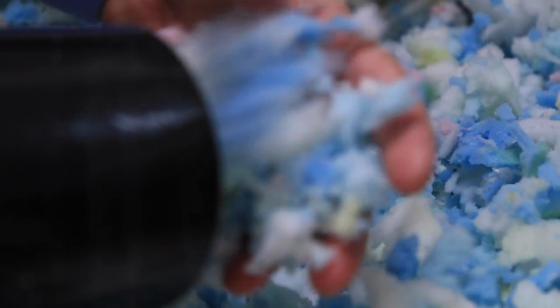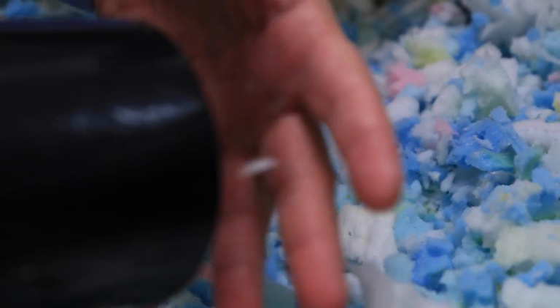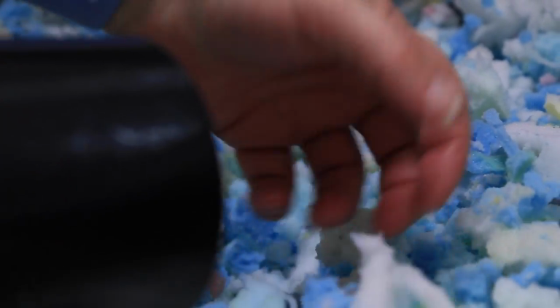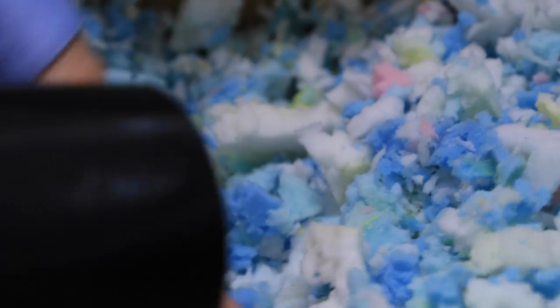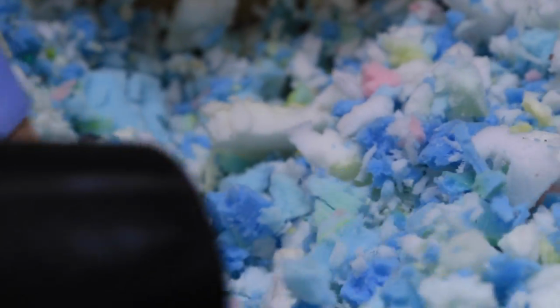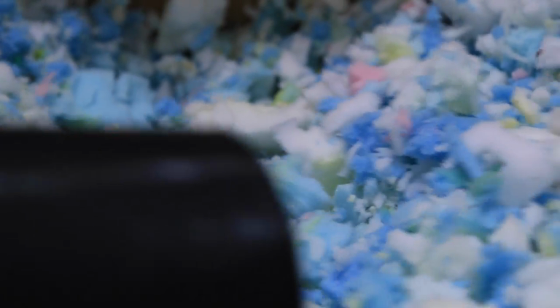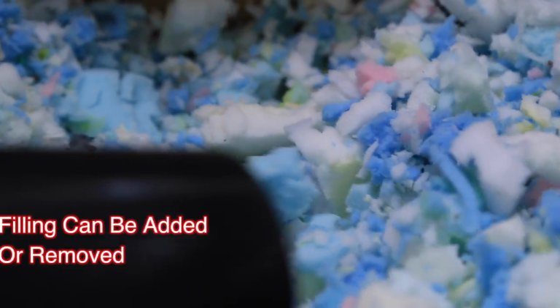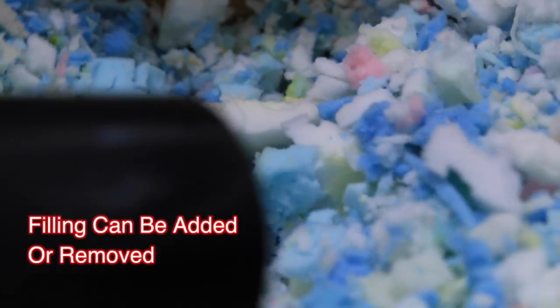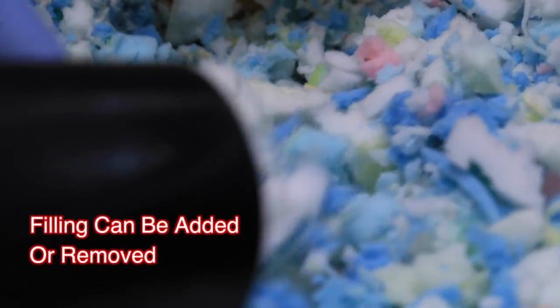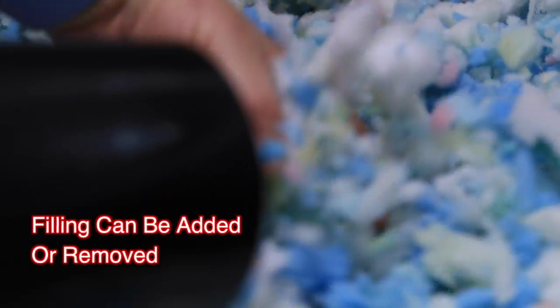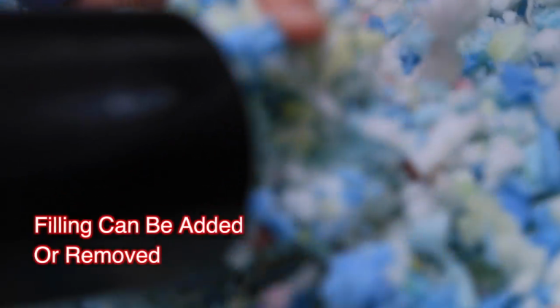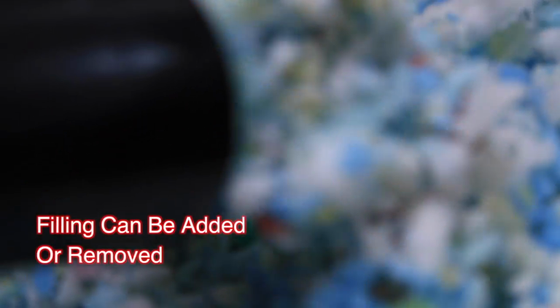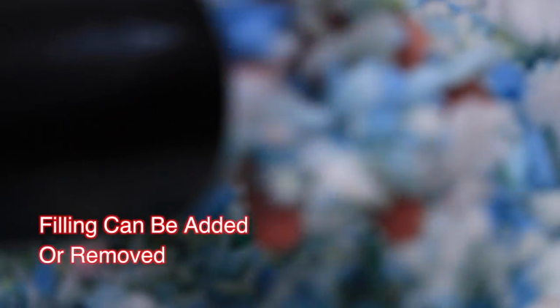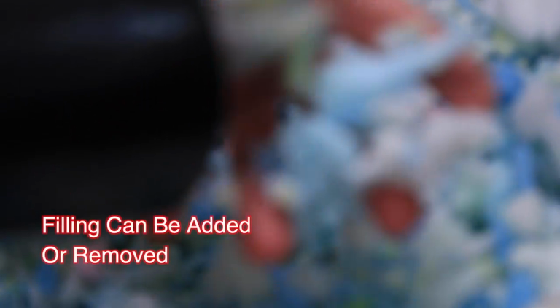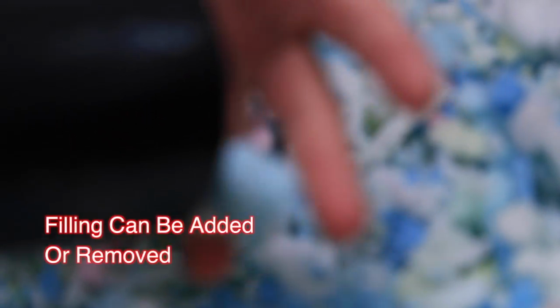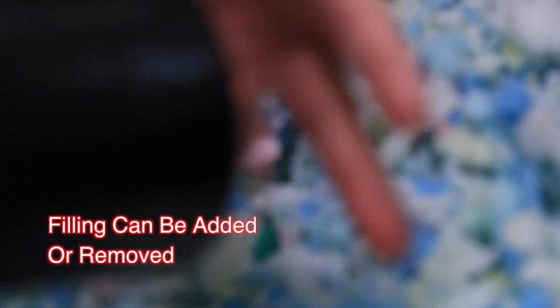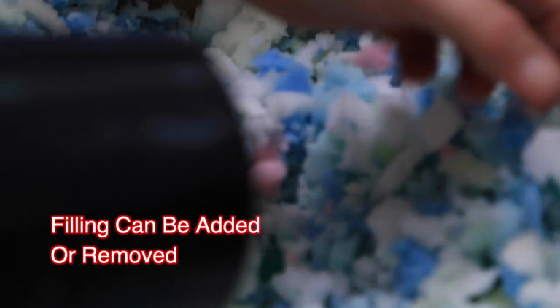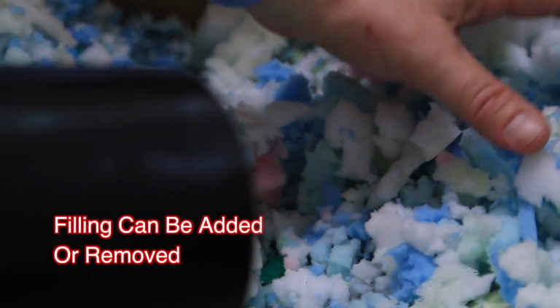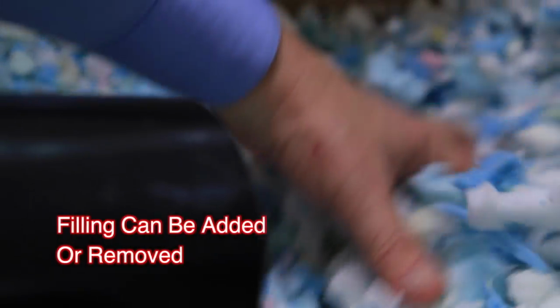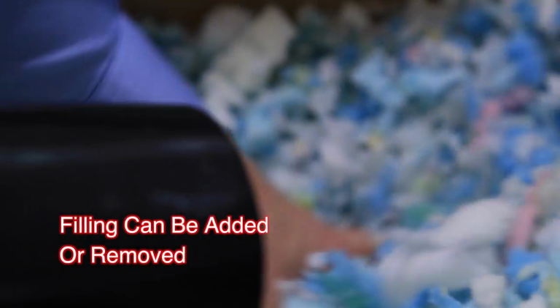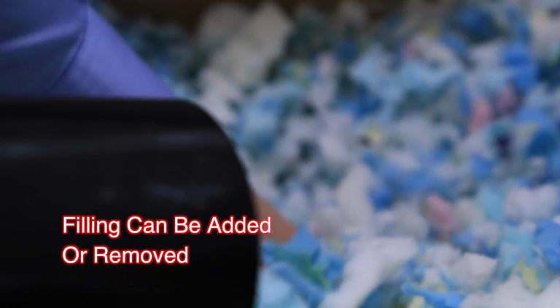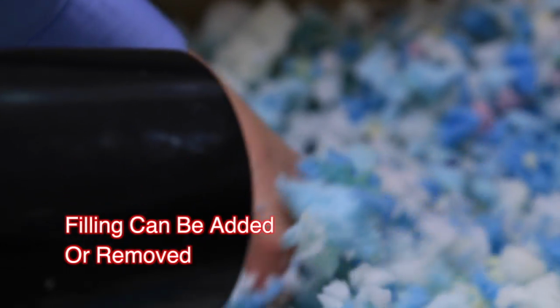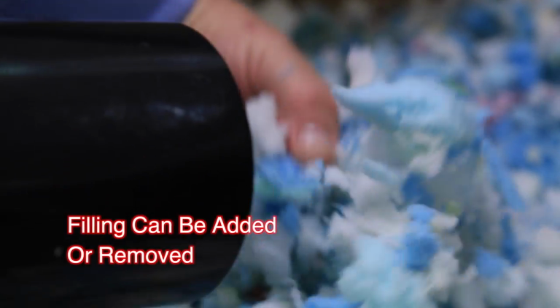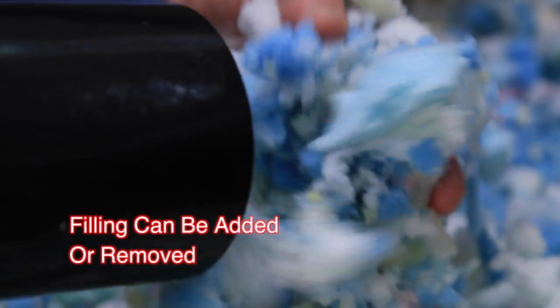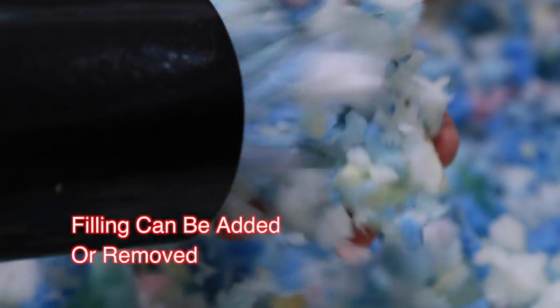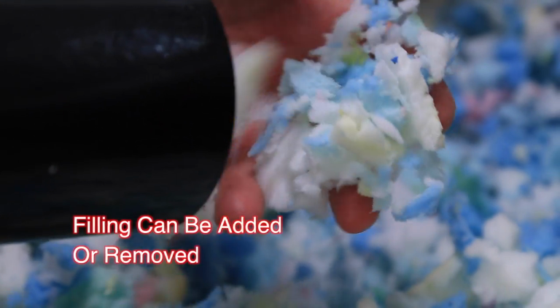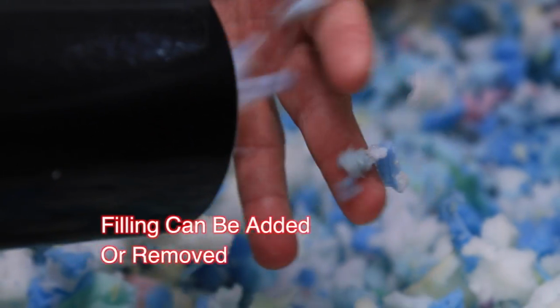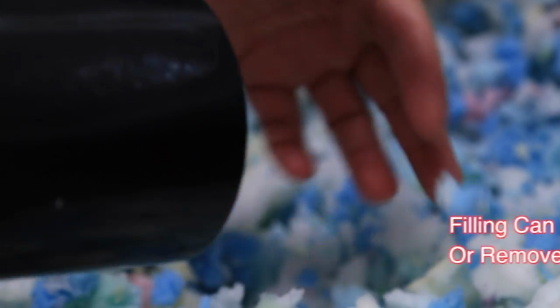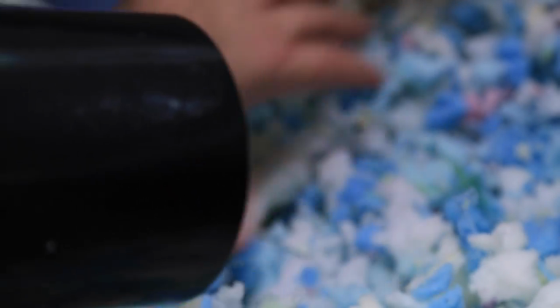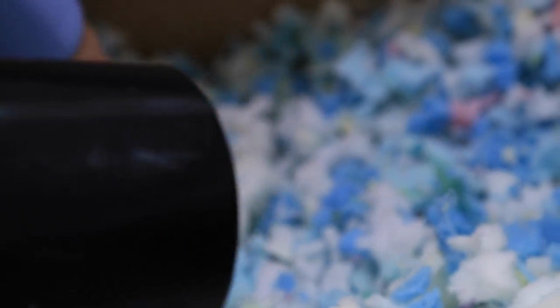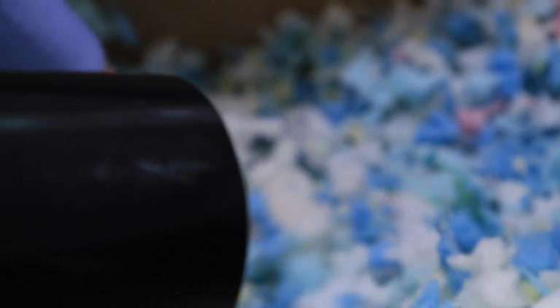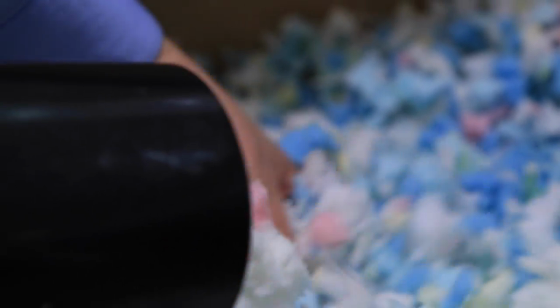Filling can be added and is sold by the pound. If the customer needs some filling removed, there is no refund, but they do have that option.